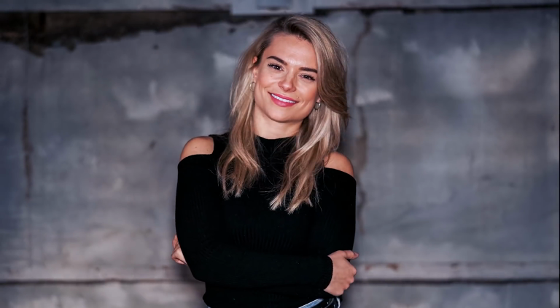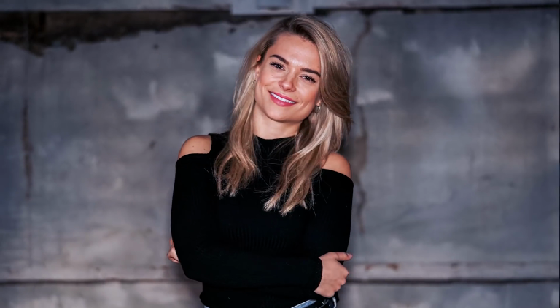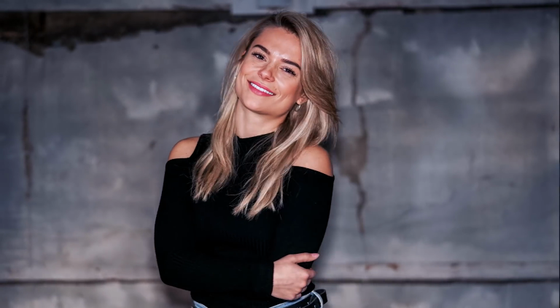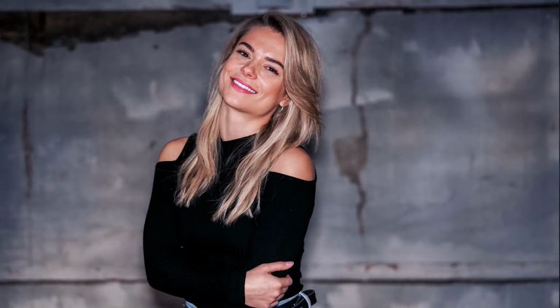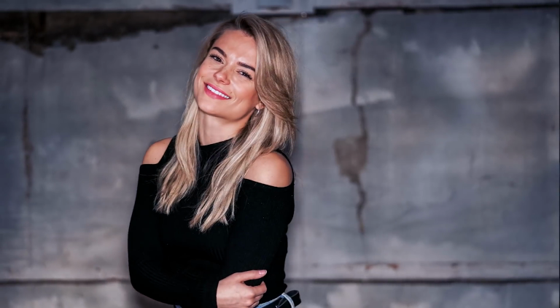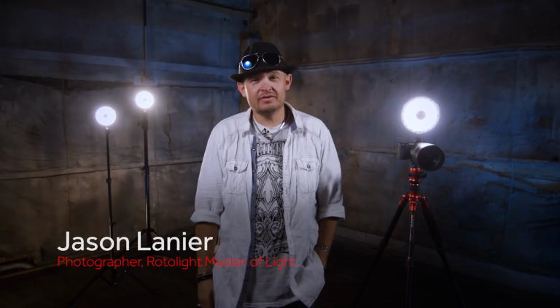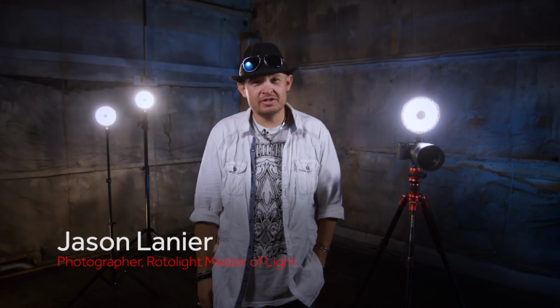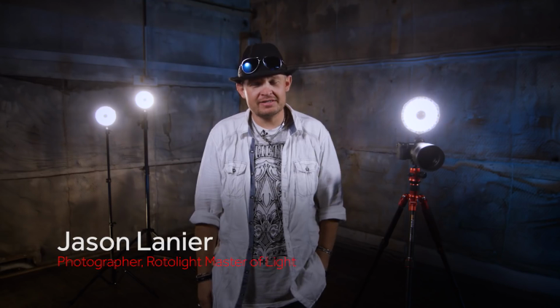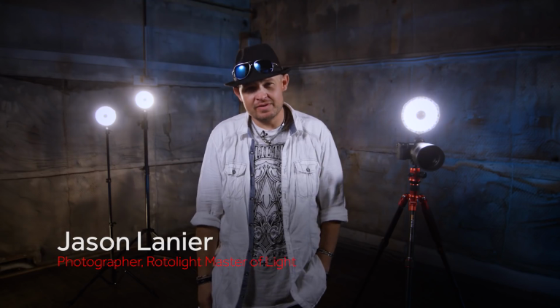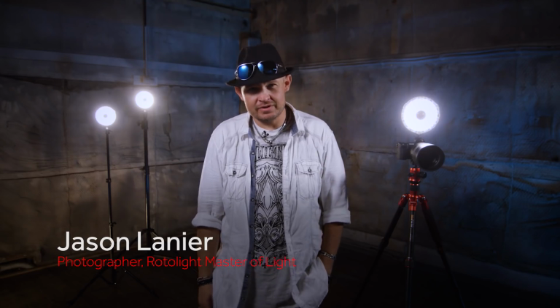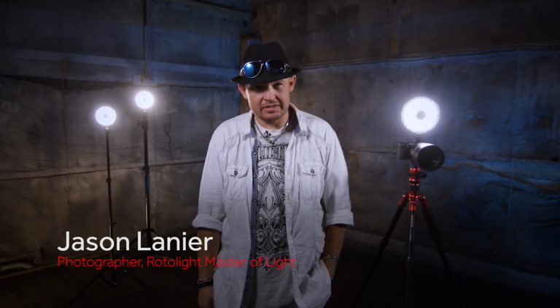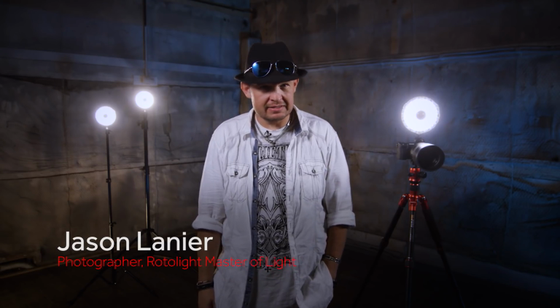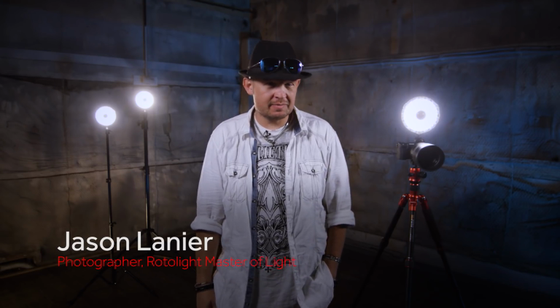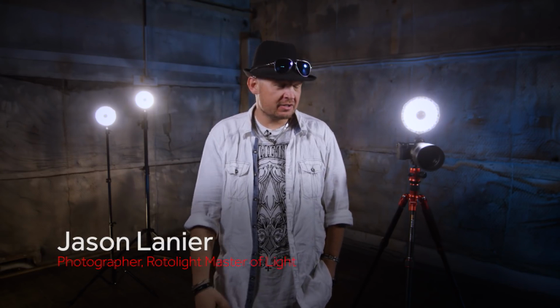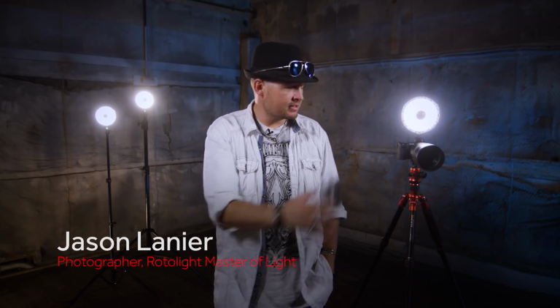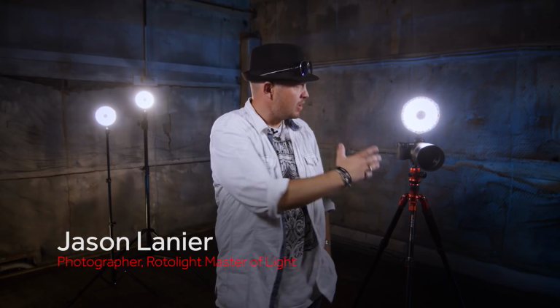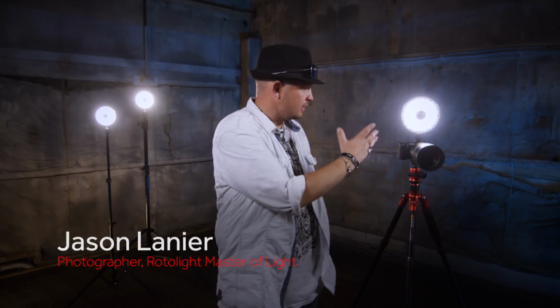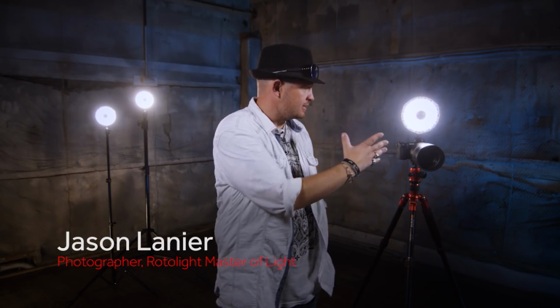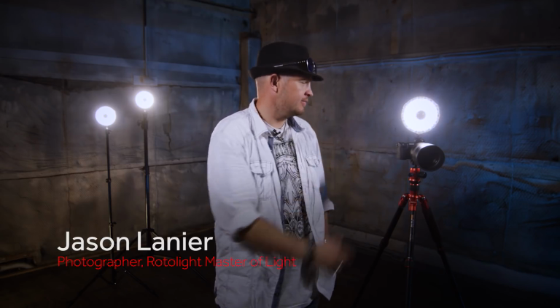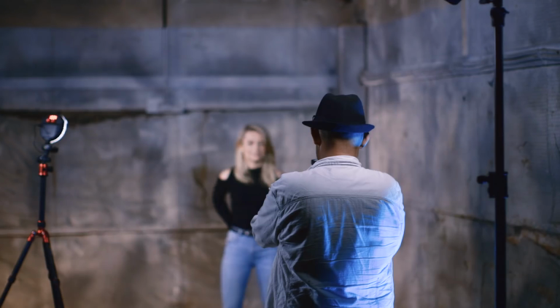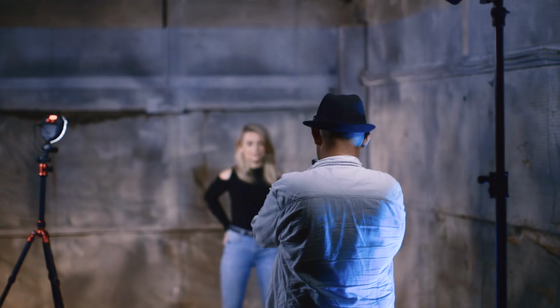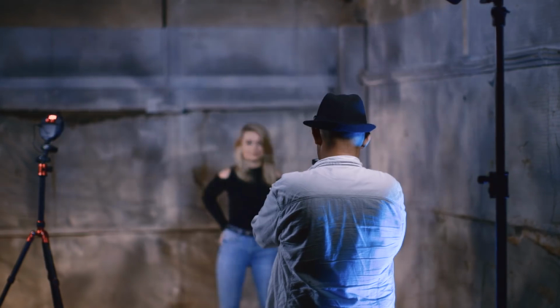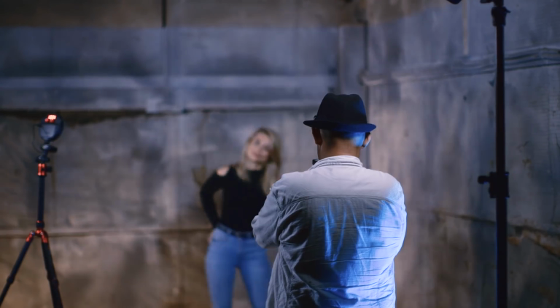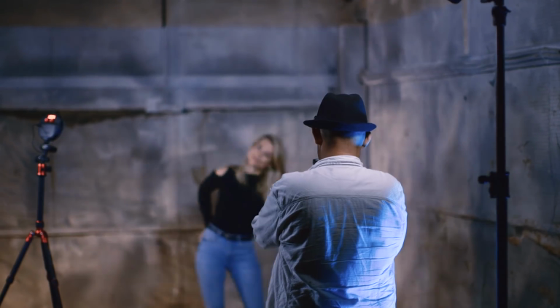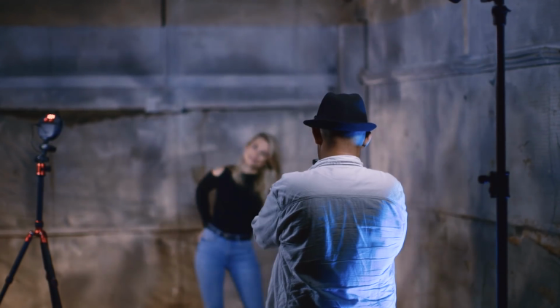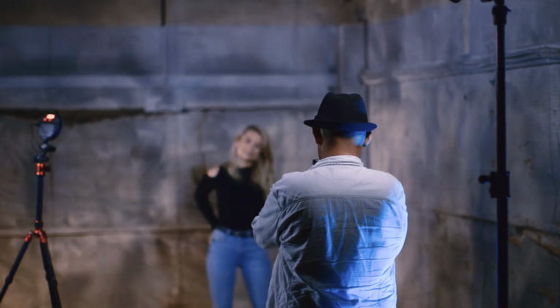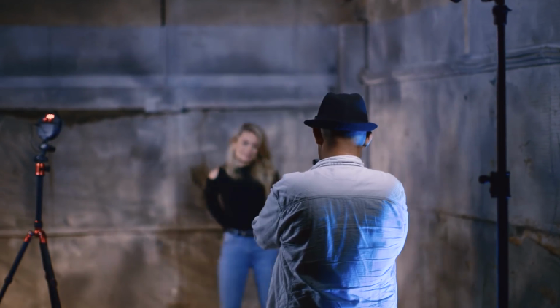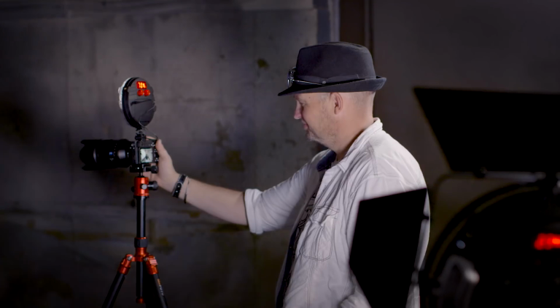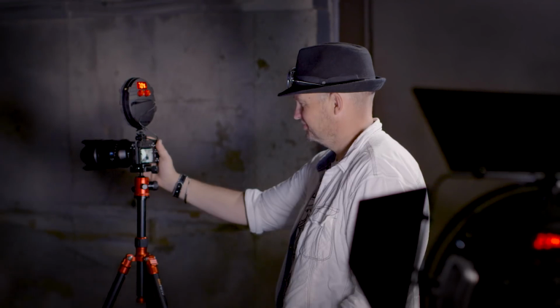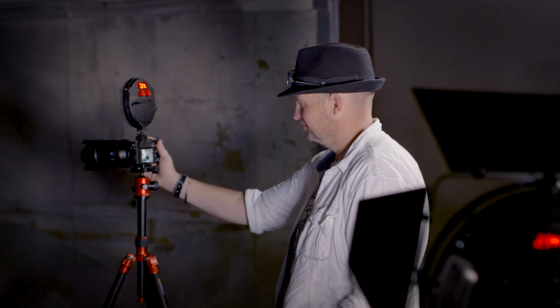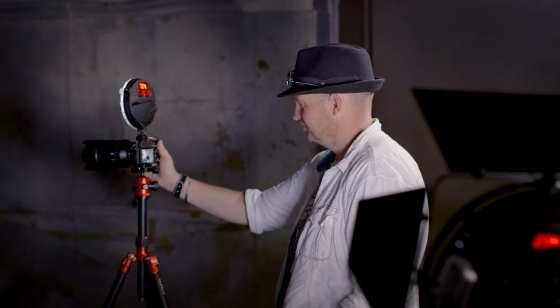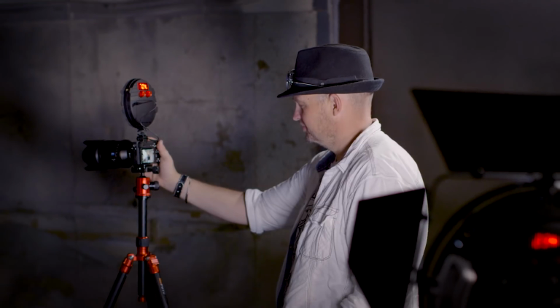The NEO 2 is going to revolutionize how people use lights, especially small lights. There's no light loss, there's no power loss. It fires every time.